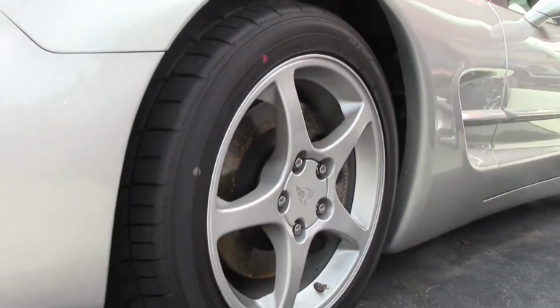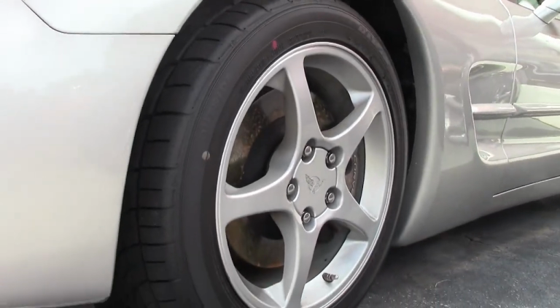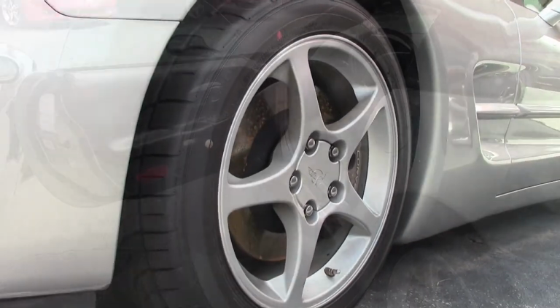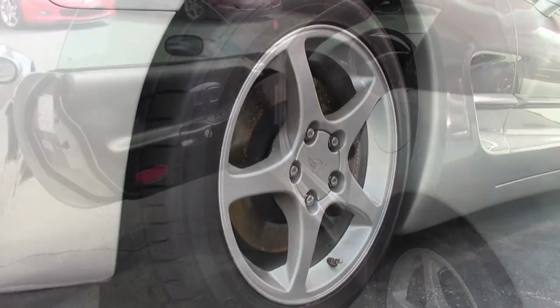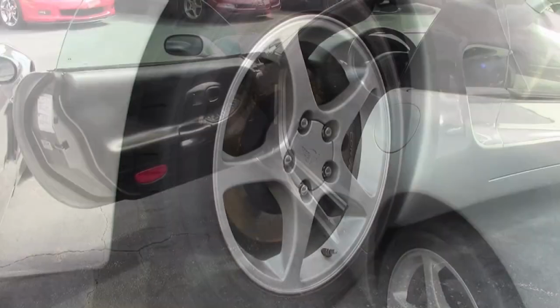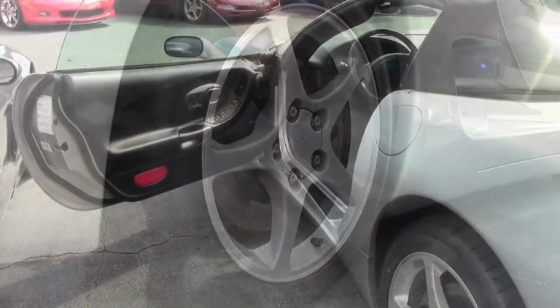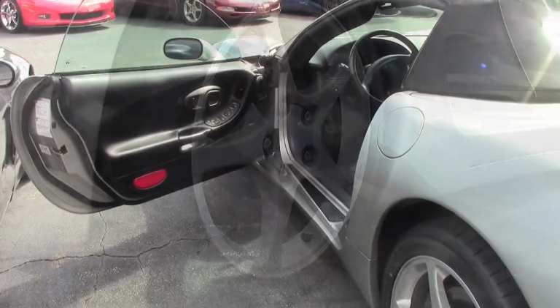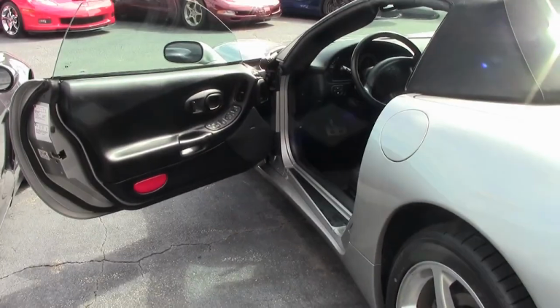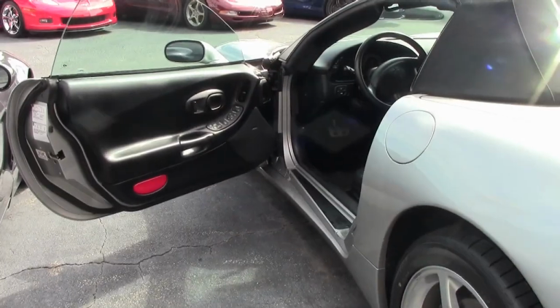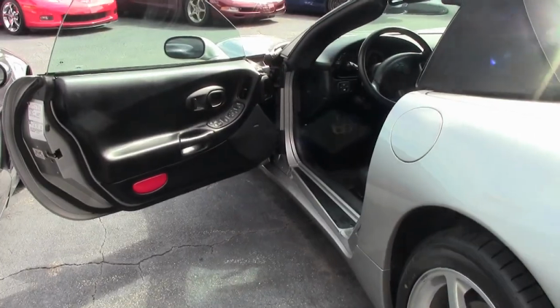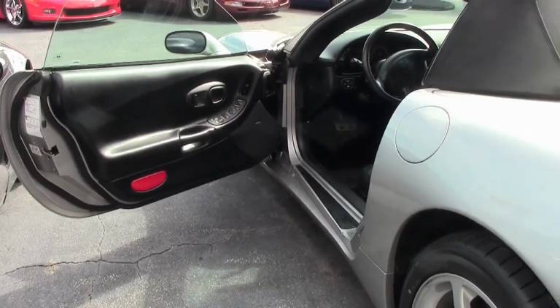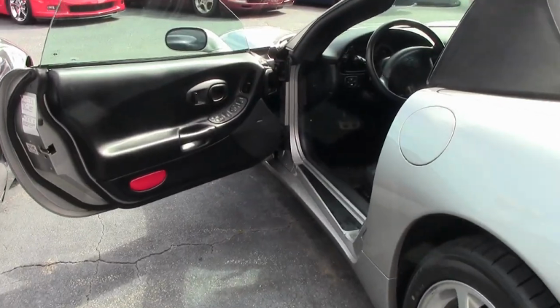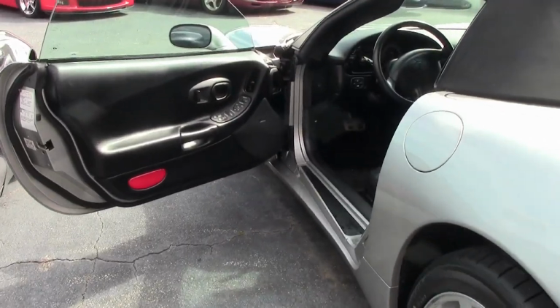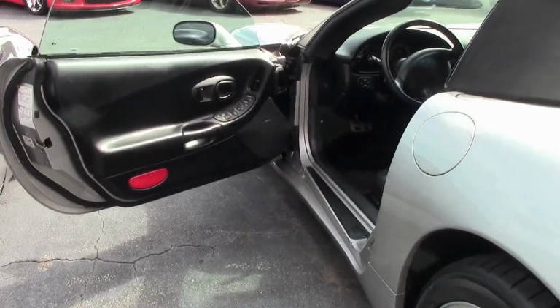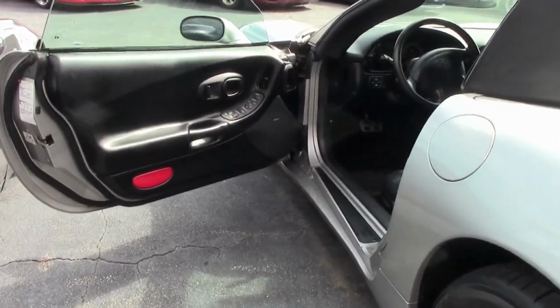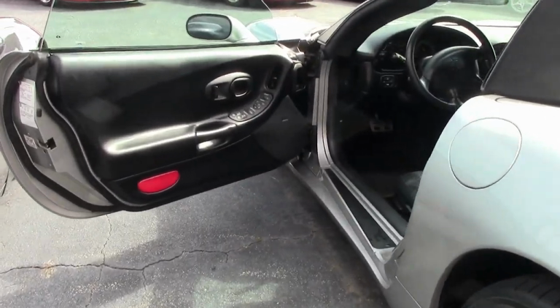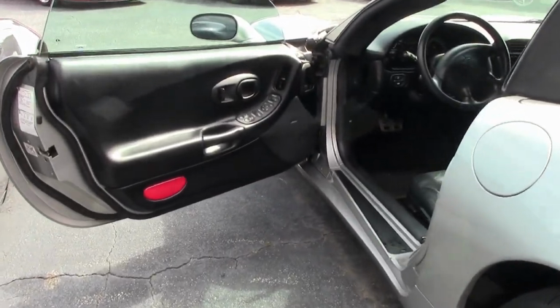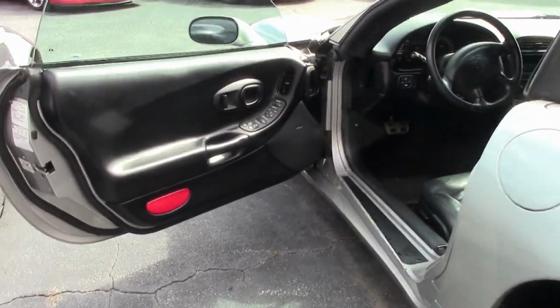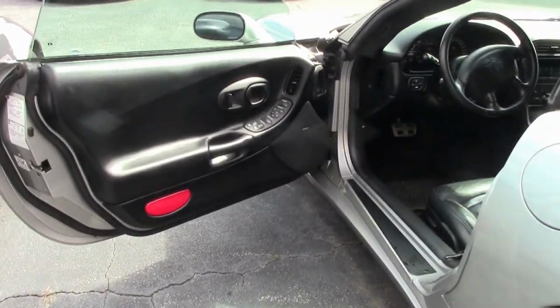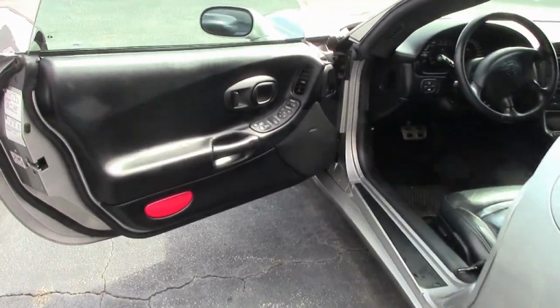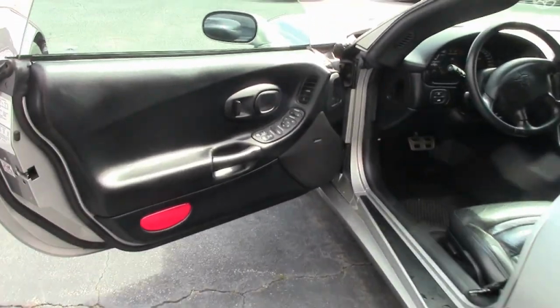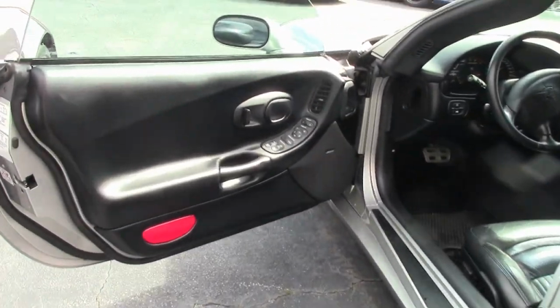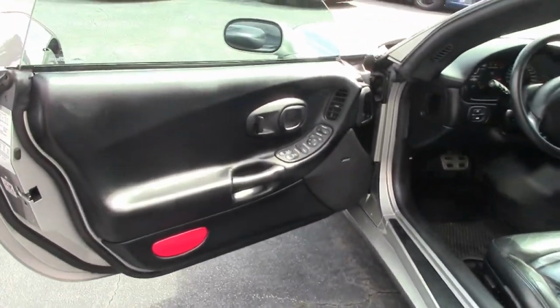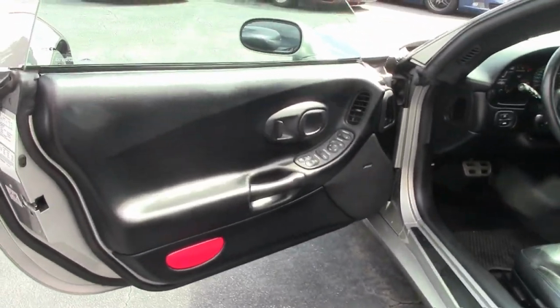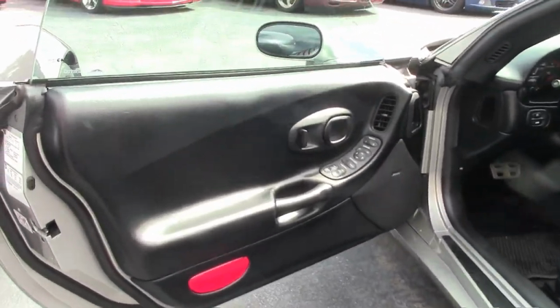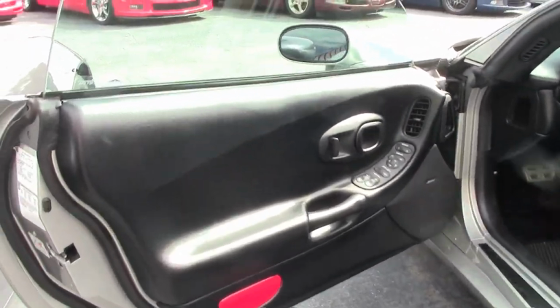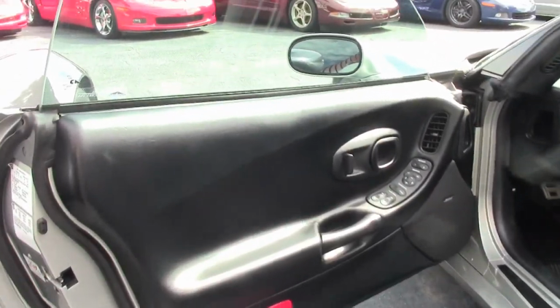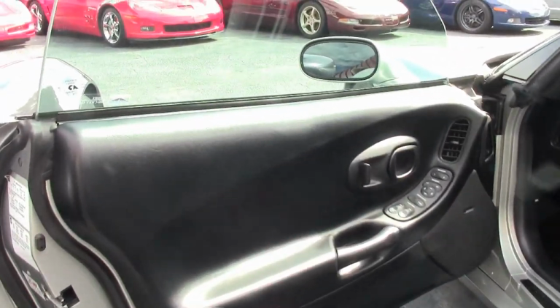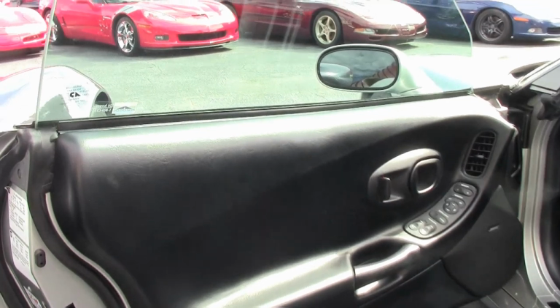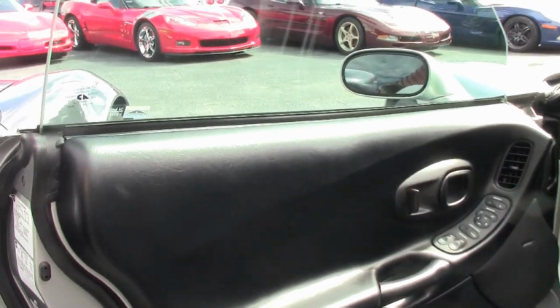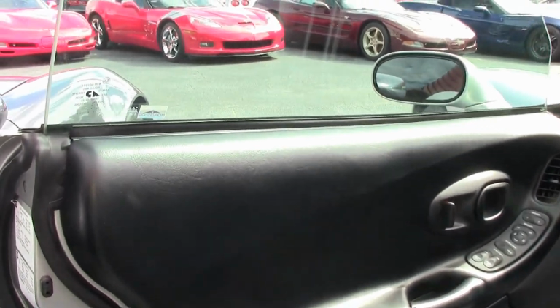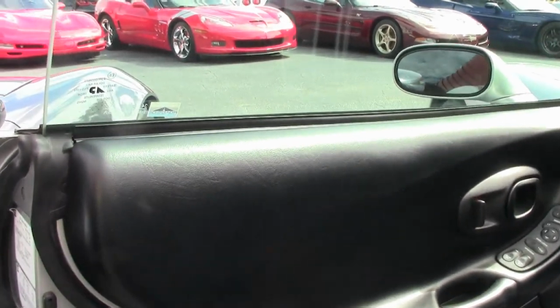It is a beautiful machine — silver exterior, black interior, and a black convertible top.